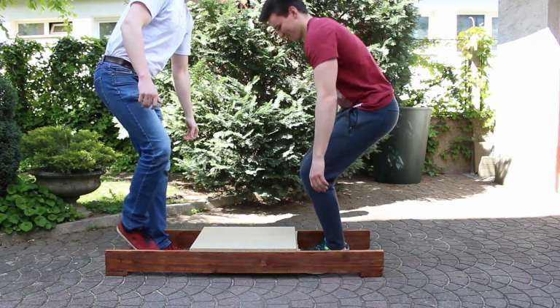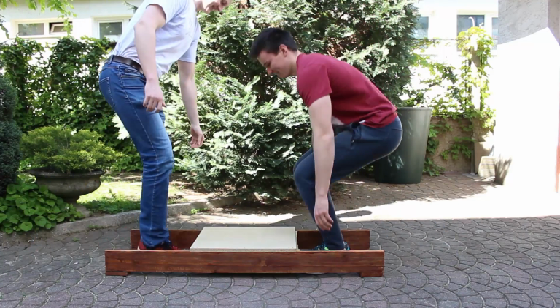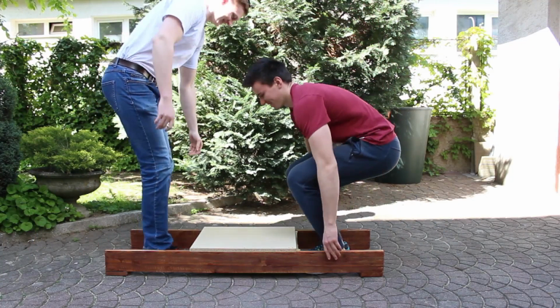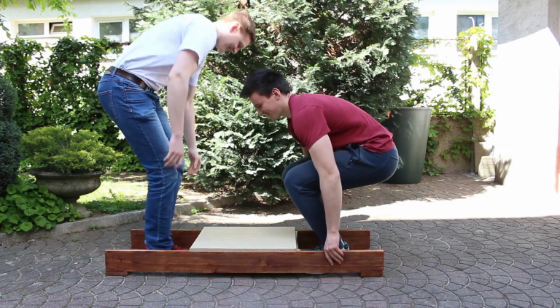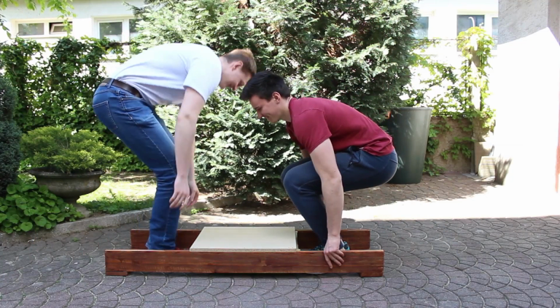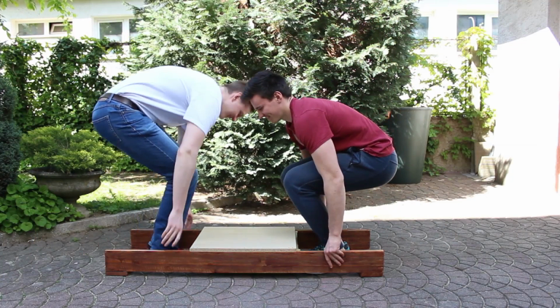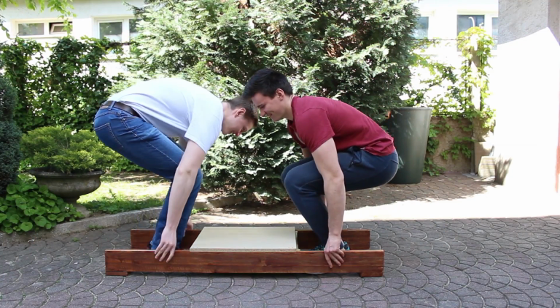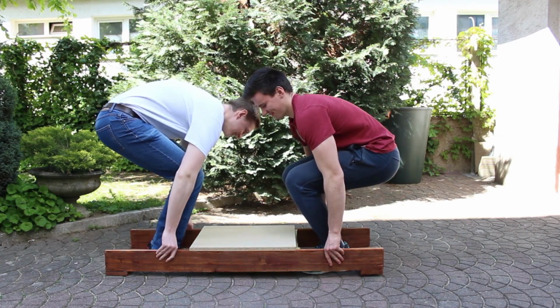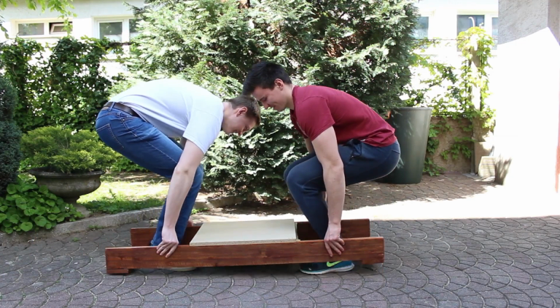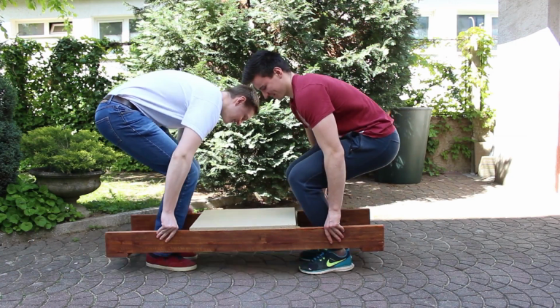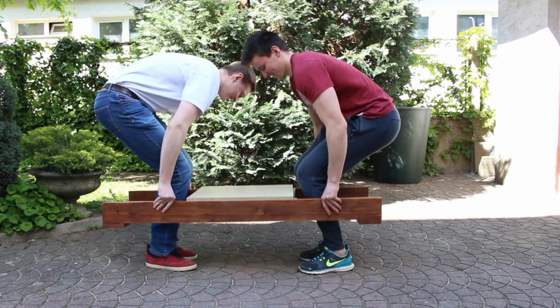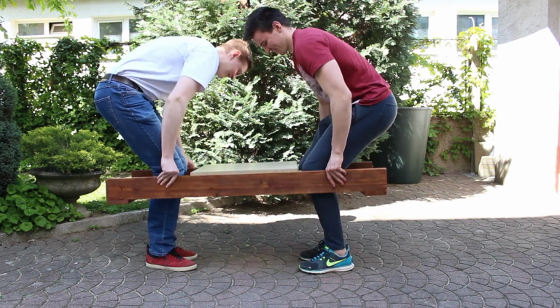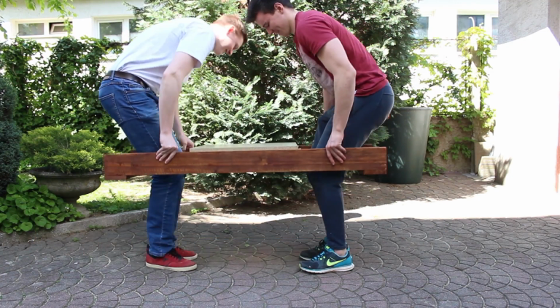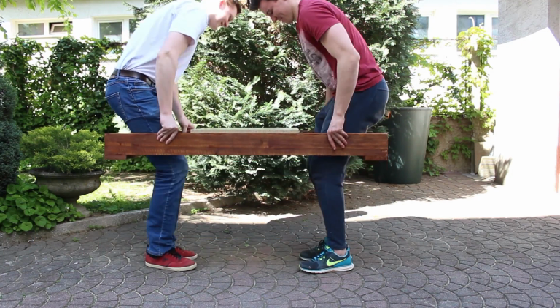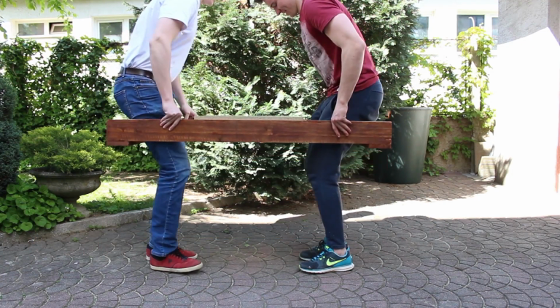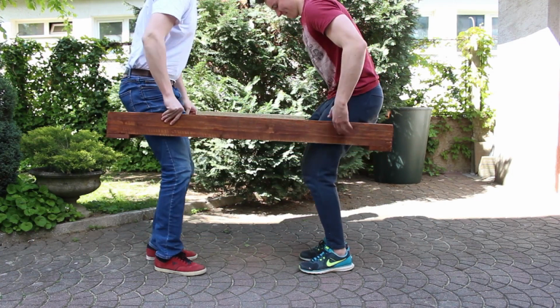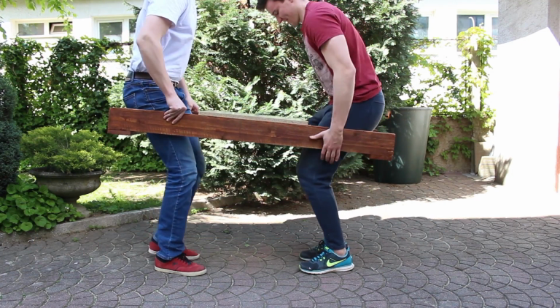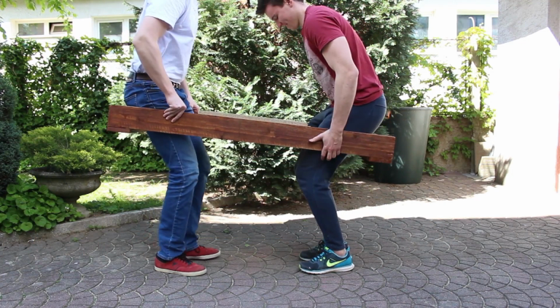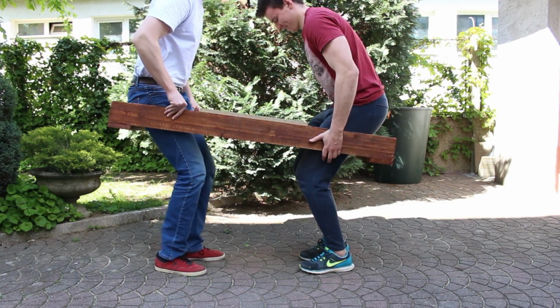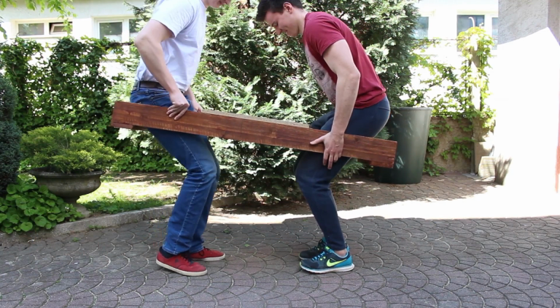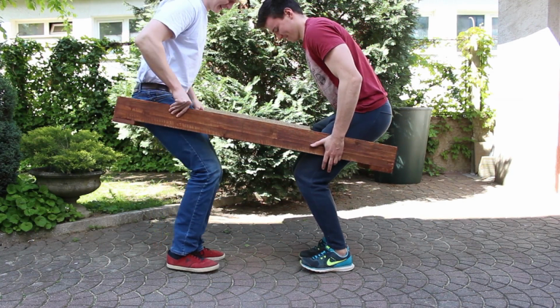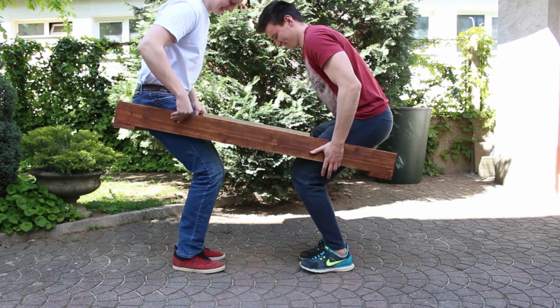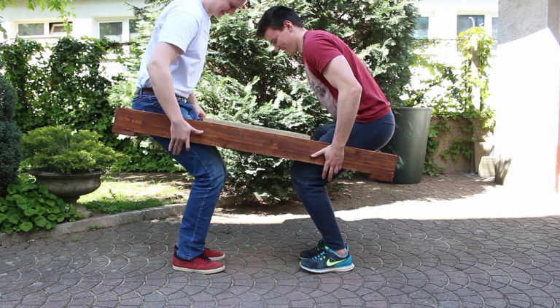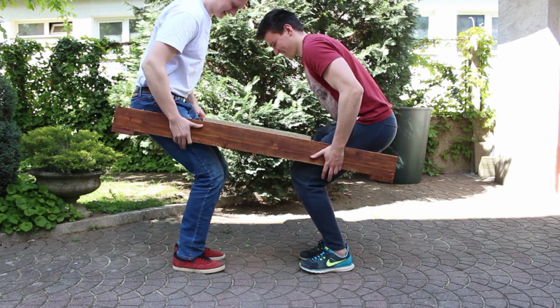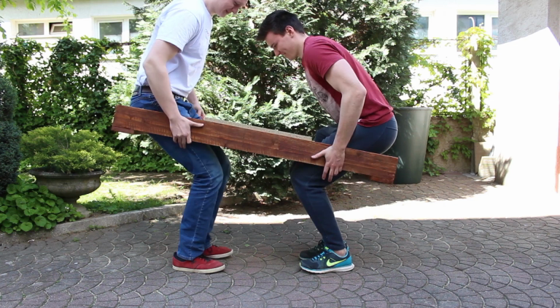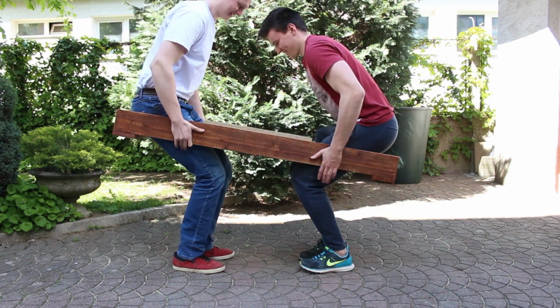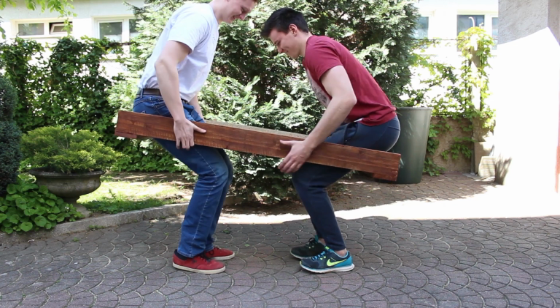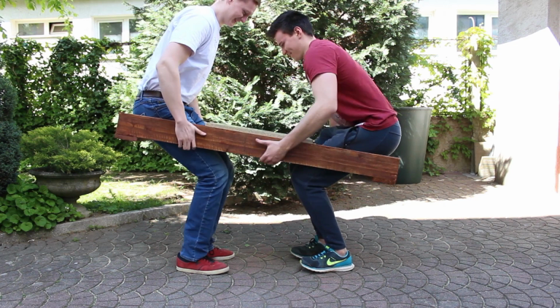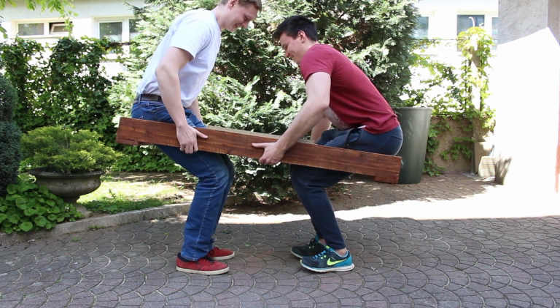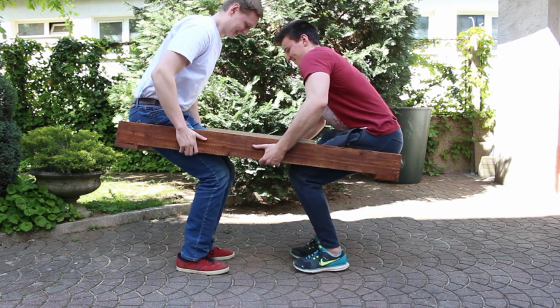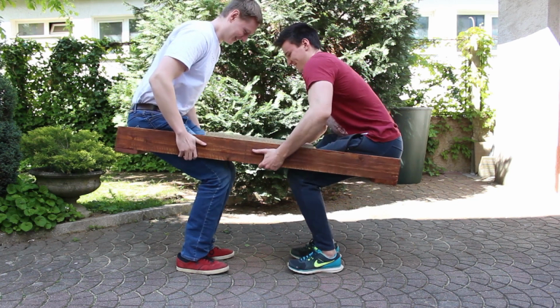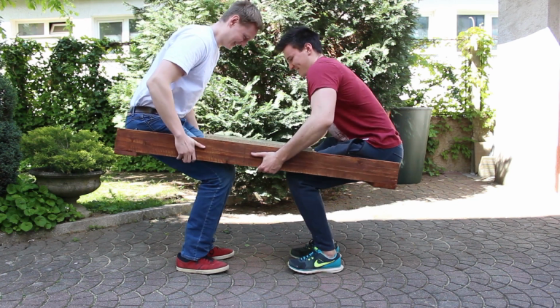What's up everybody! In this video I'm gonna make a portable wooden human table from leftover wood.